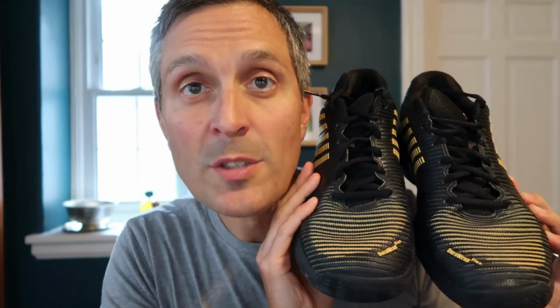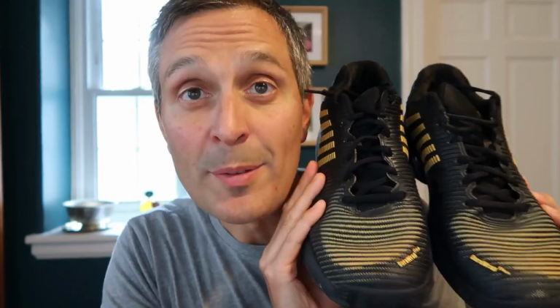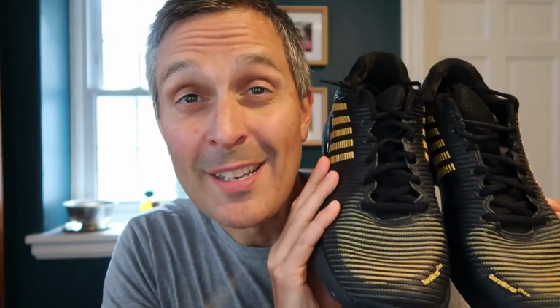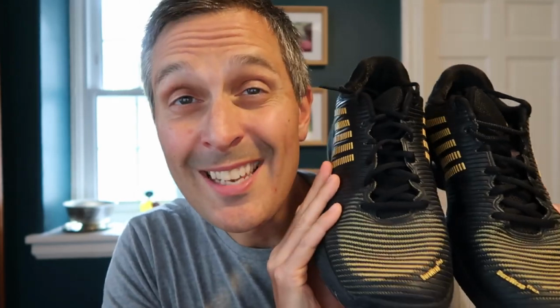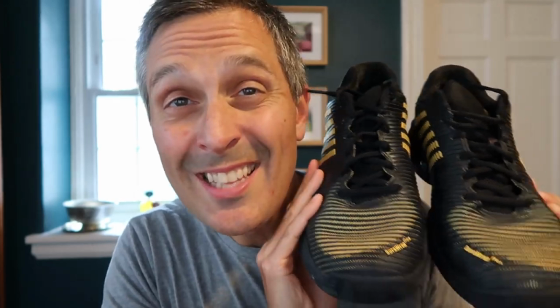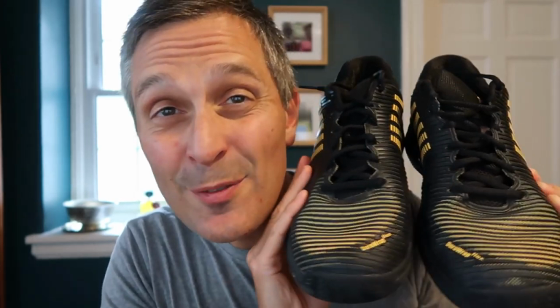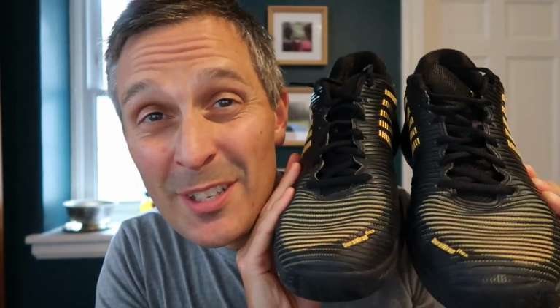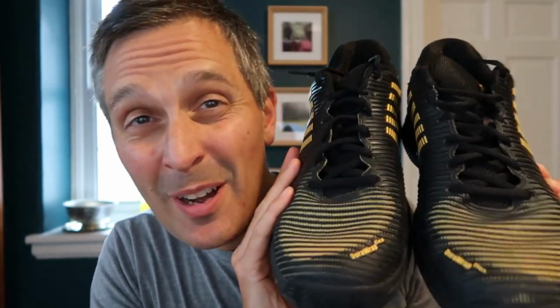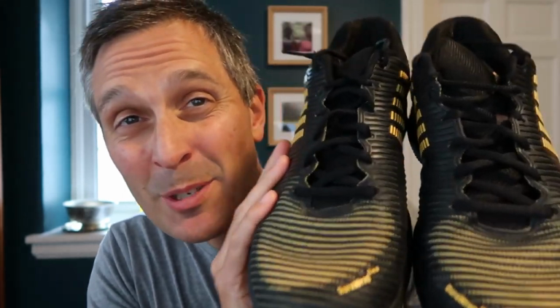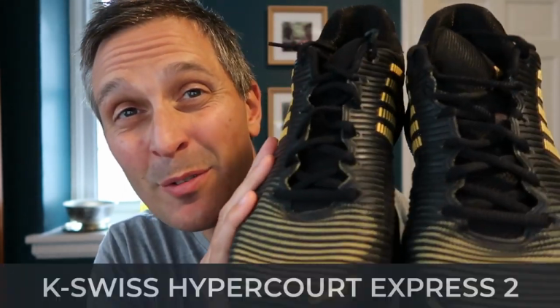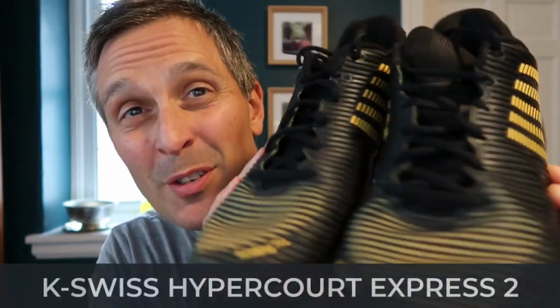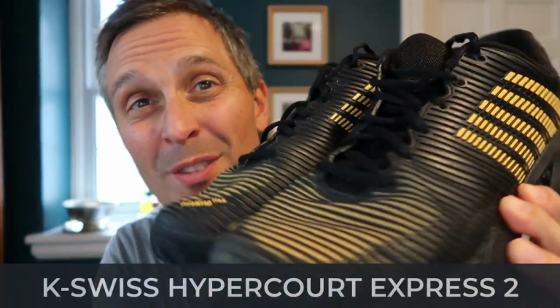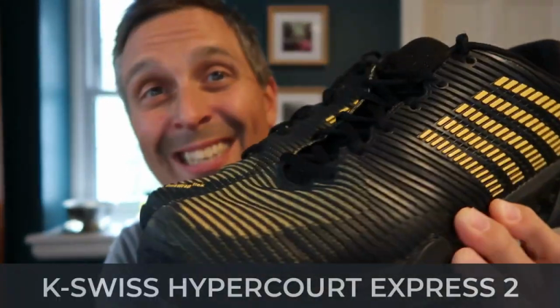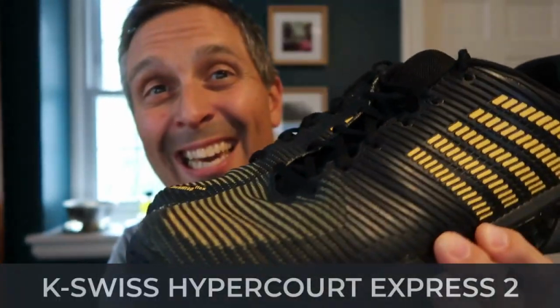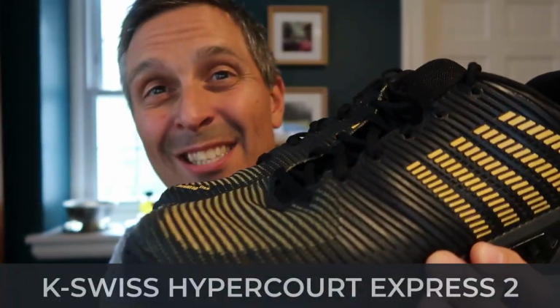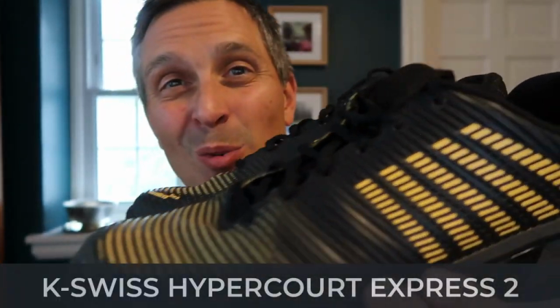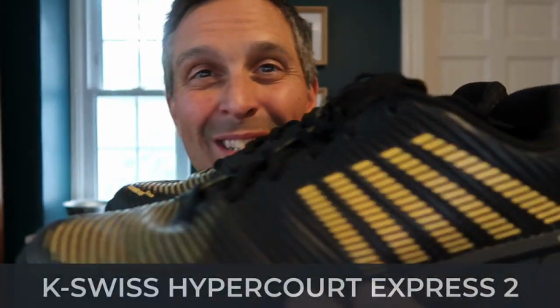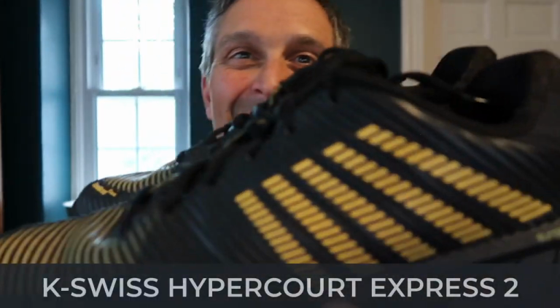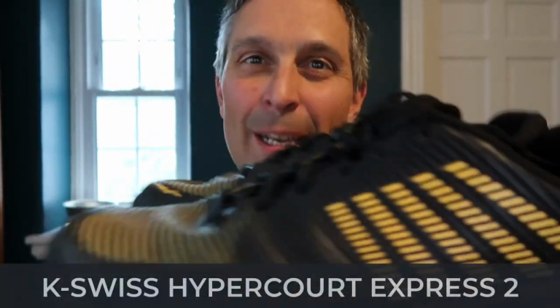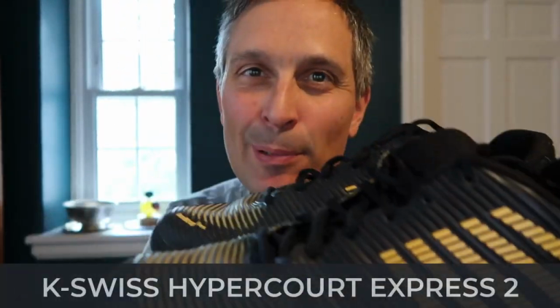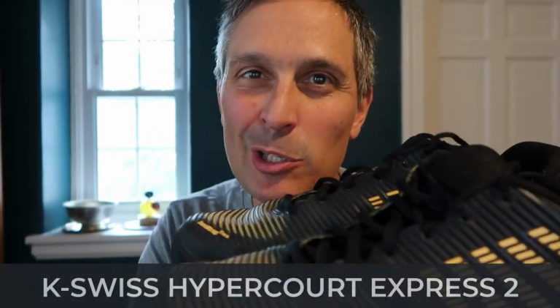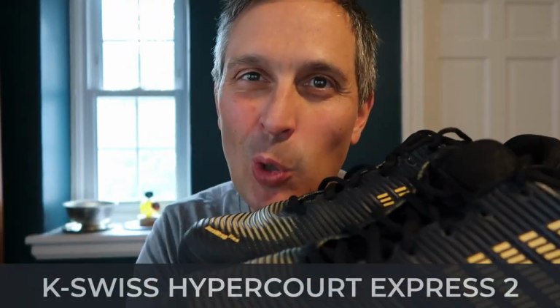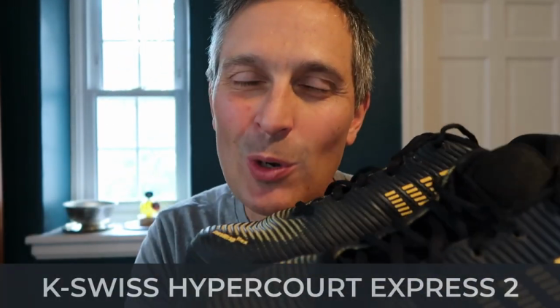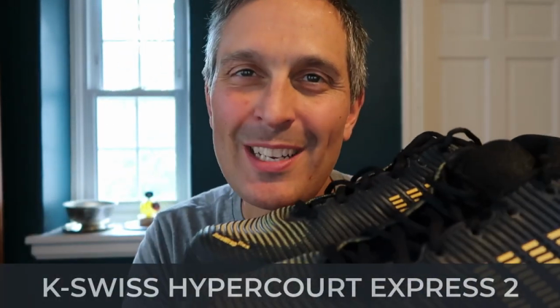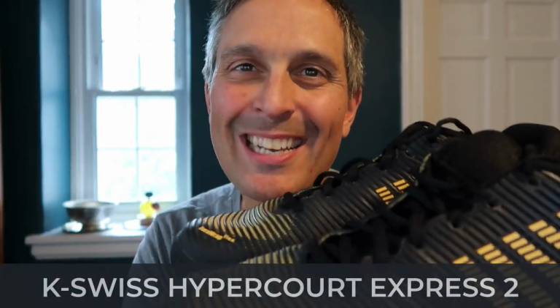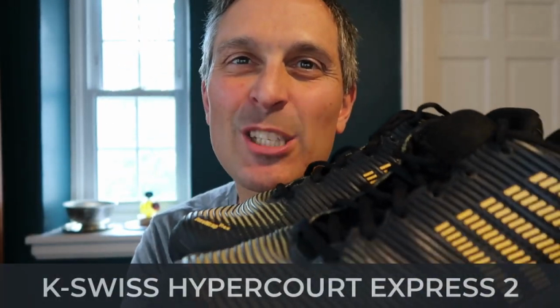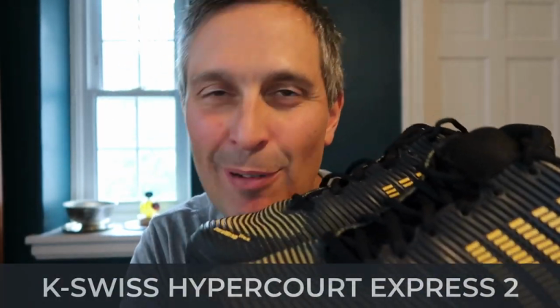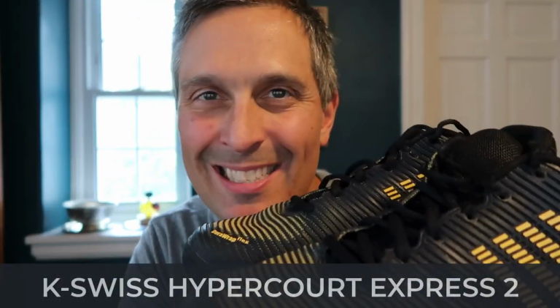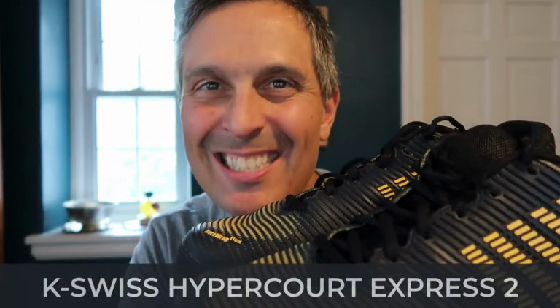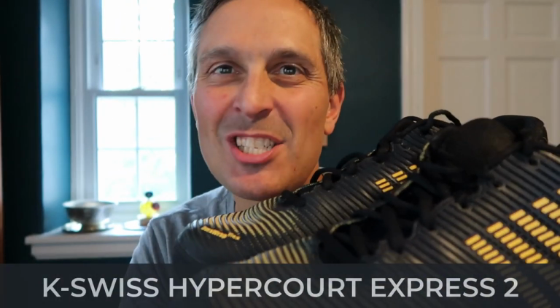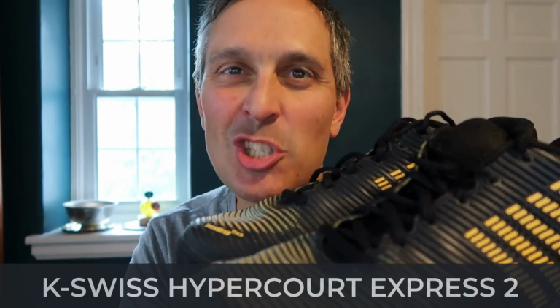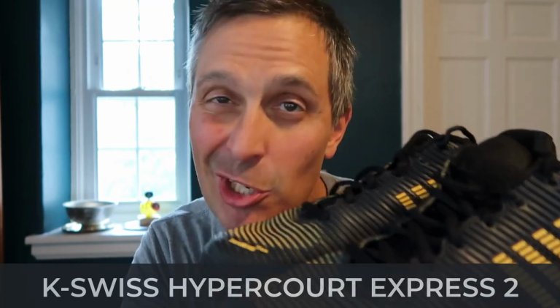What's up guys? In this video I'm going to review the K-Swiss Hypercourt Express 2.